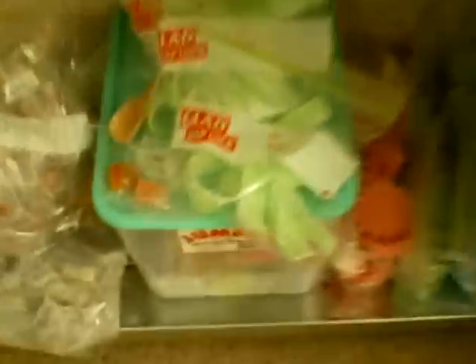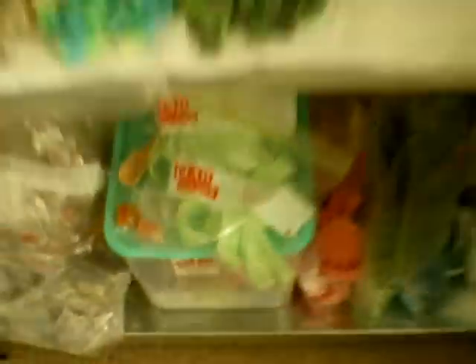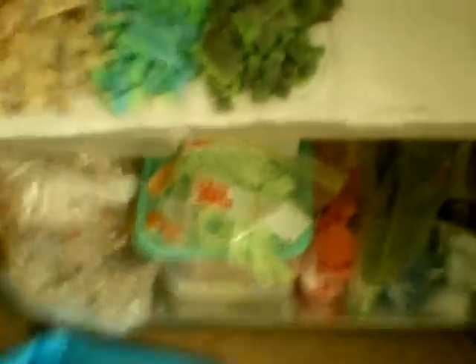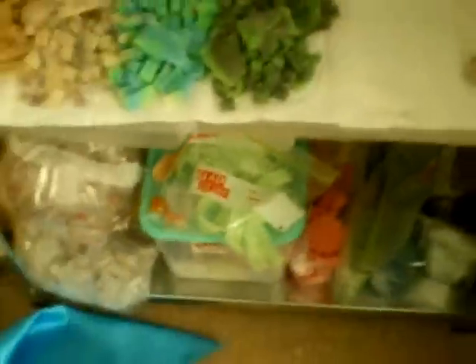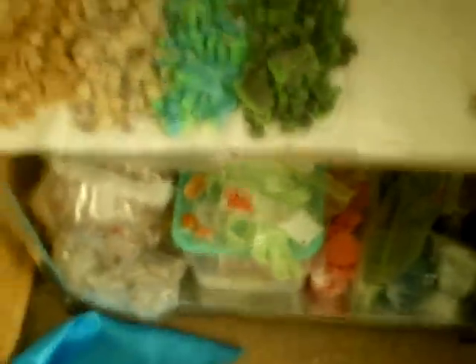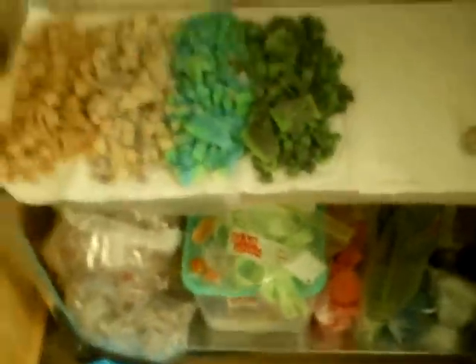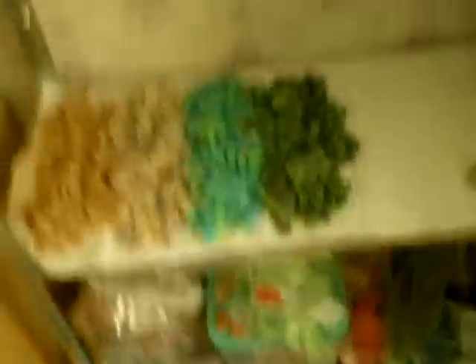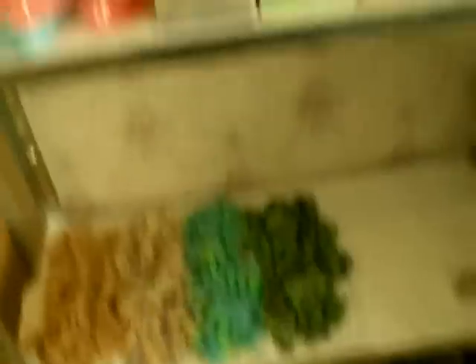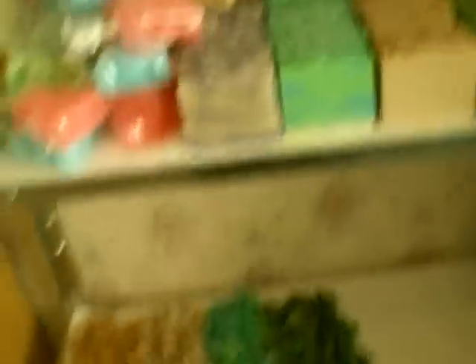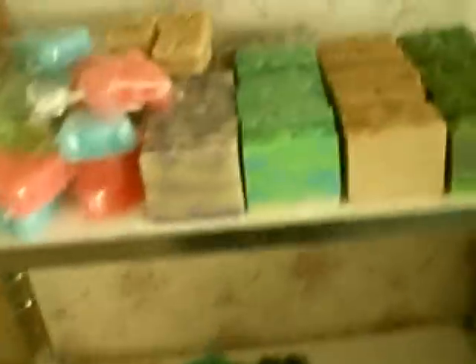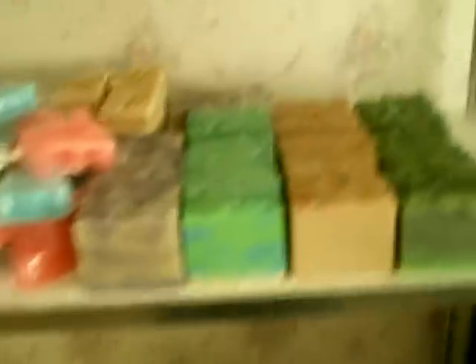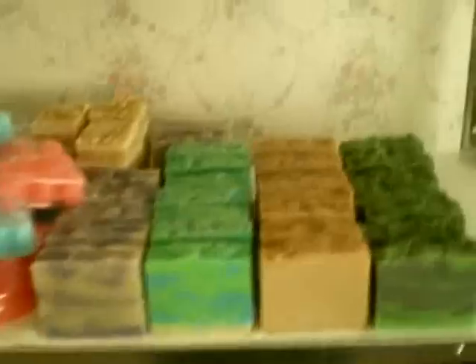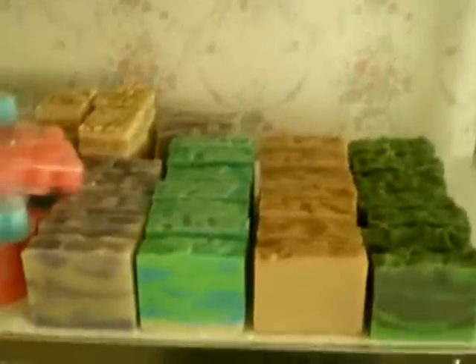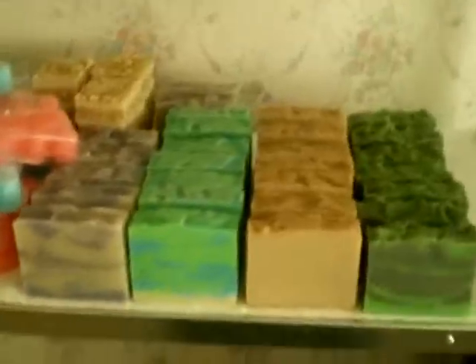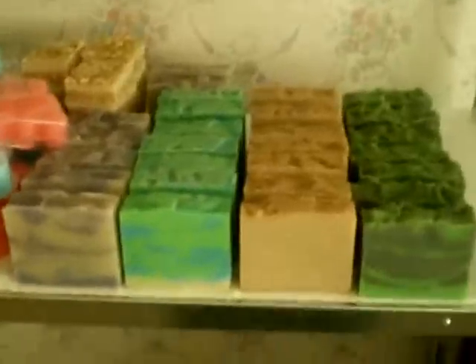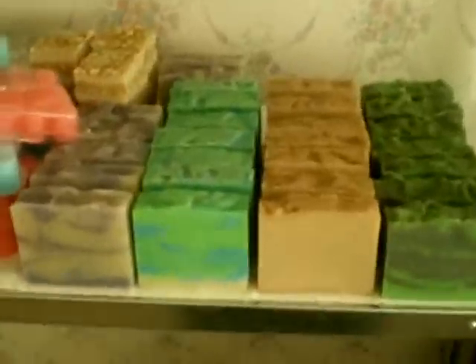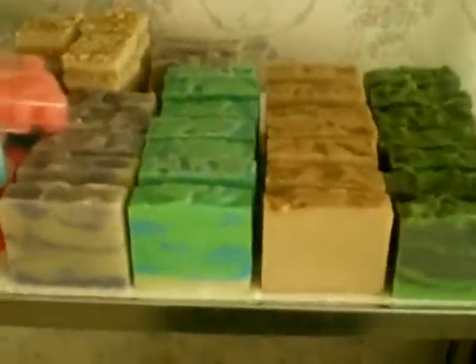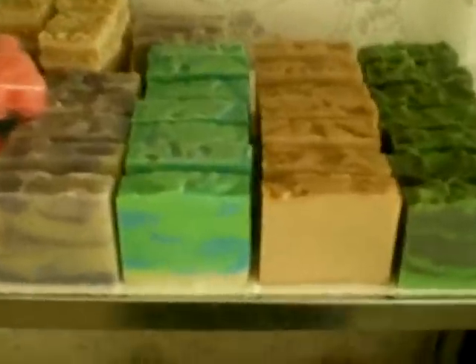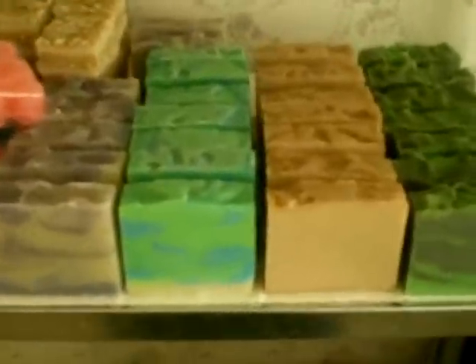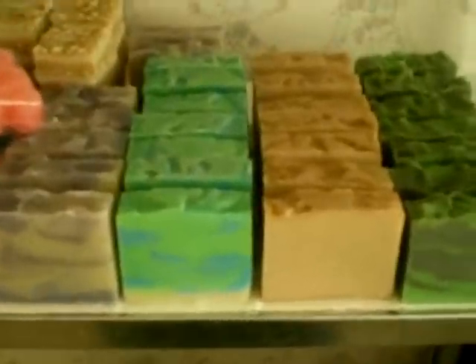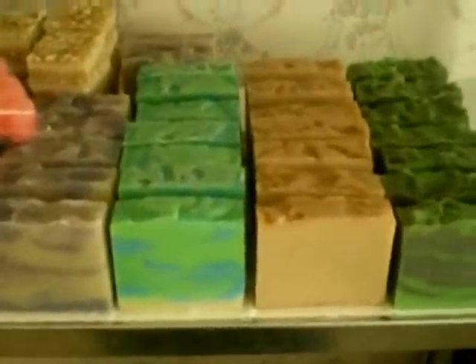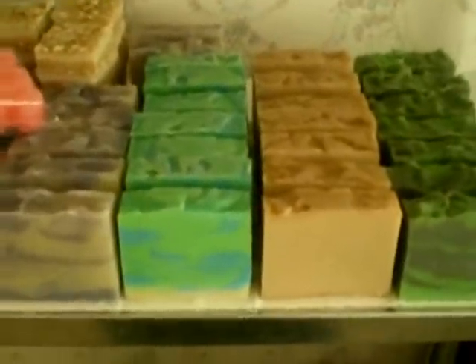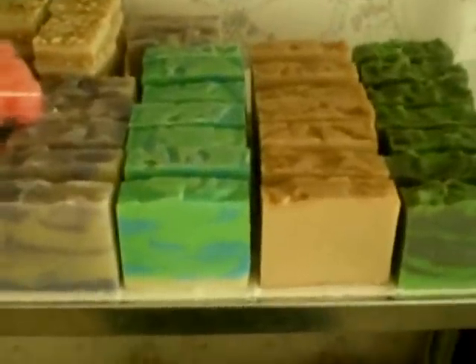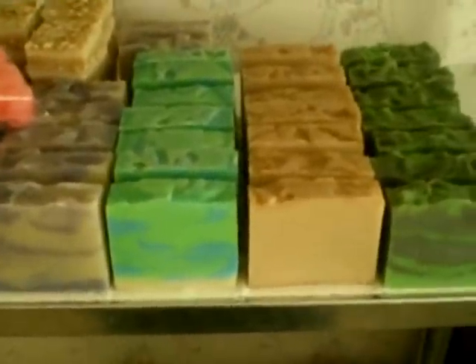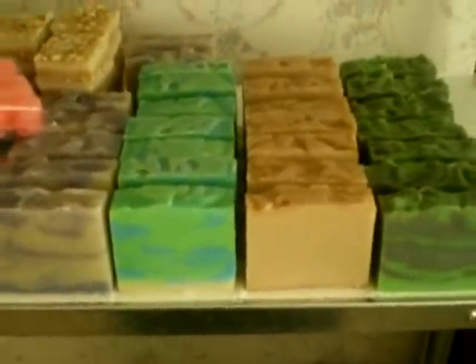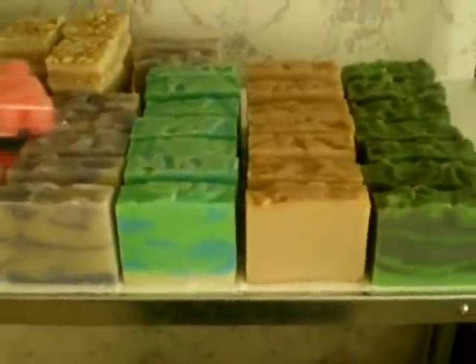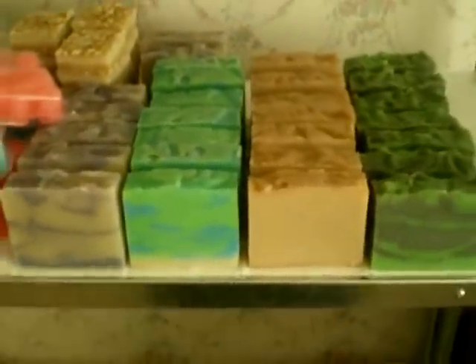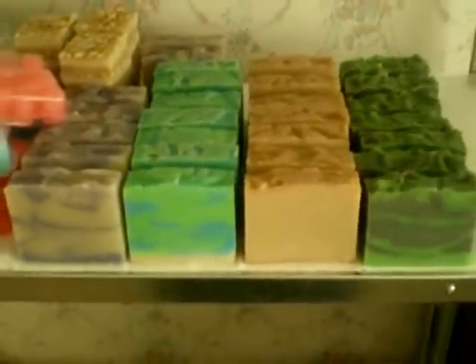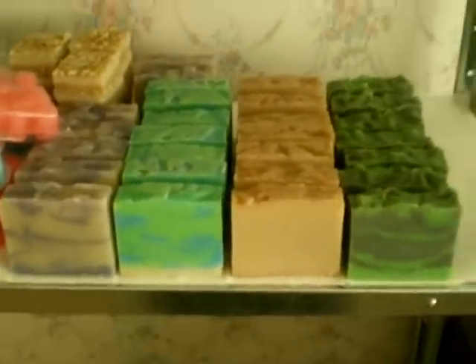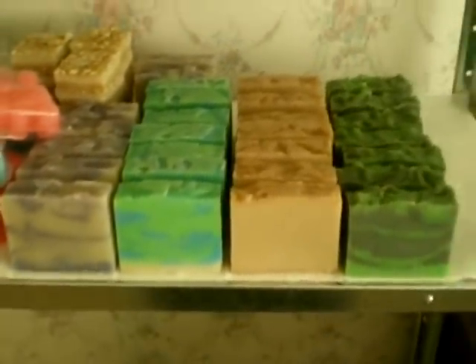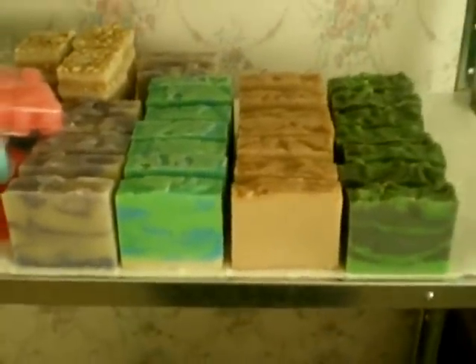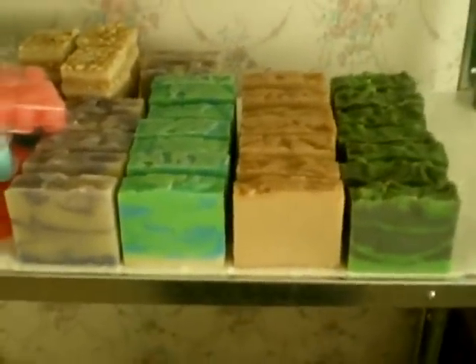Alrighty, I'll cut it there ladies and I'll add in some pictures of them as well as the winners.